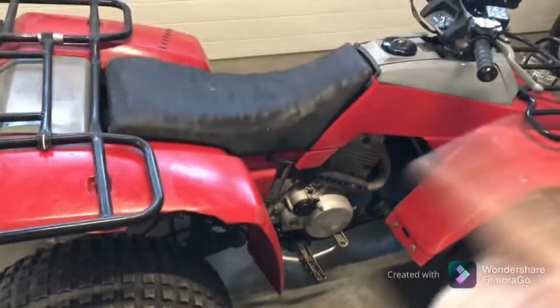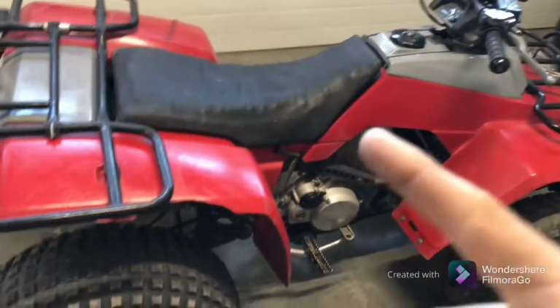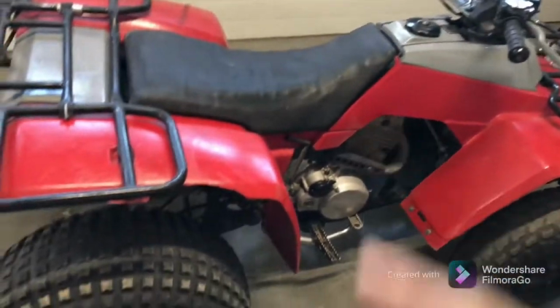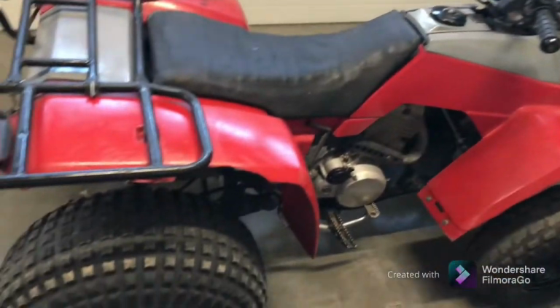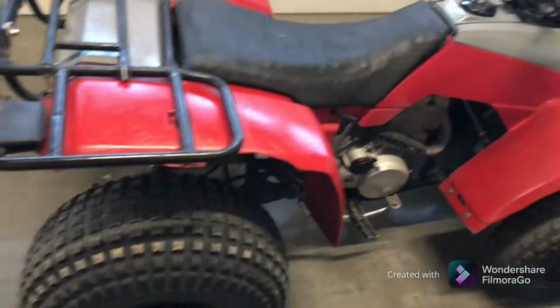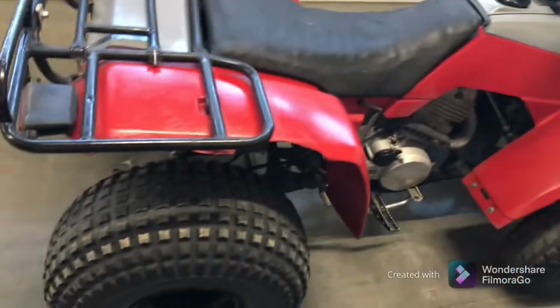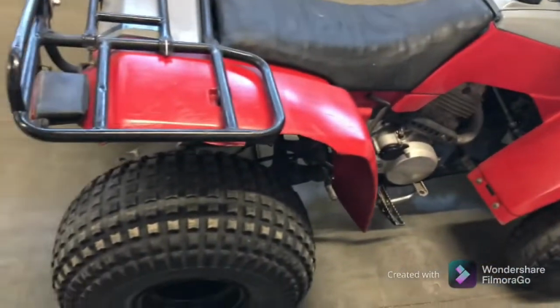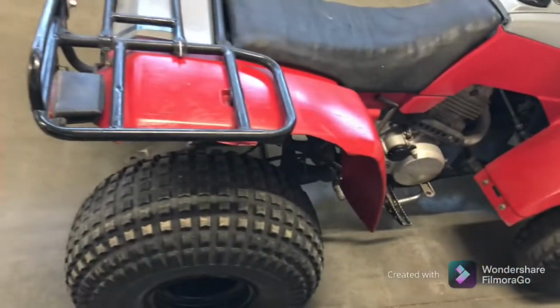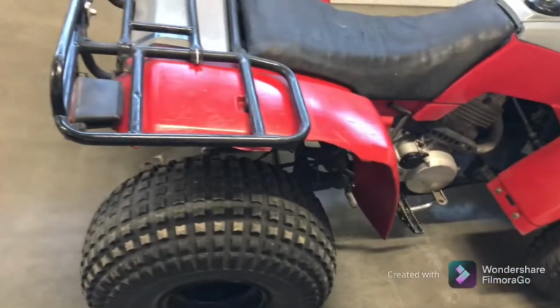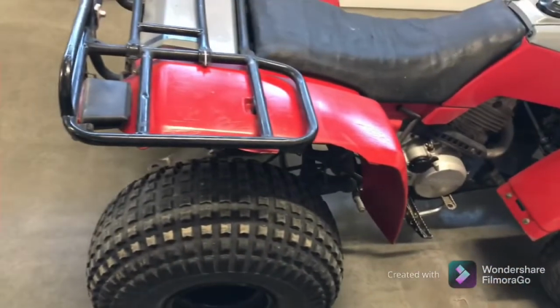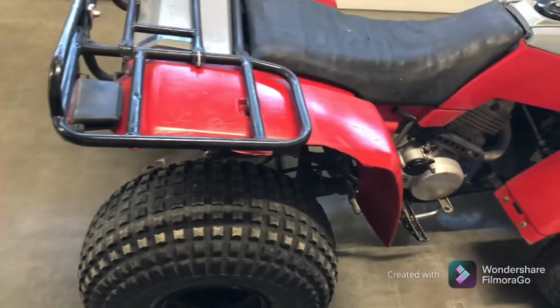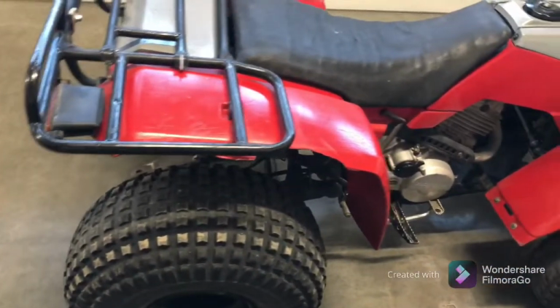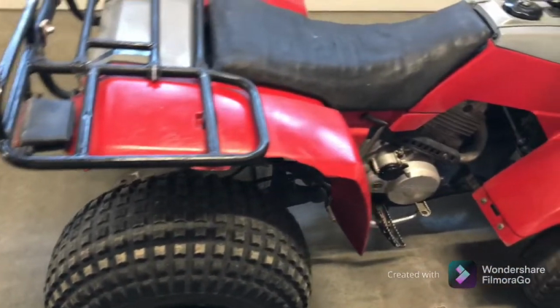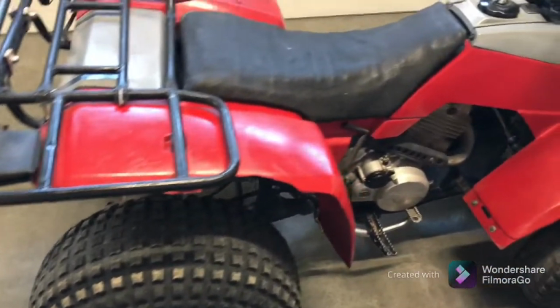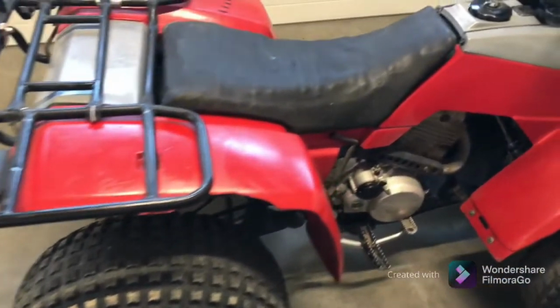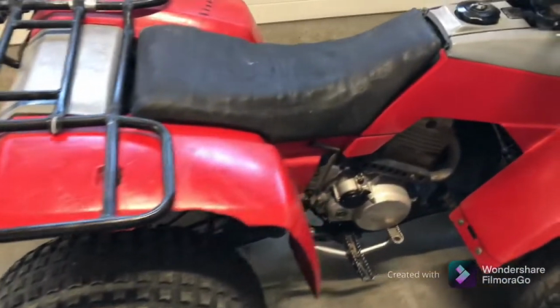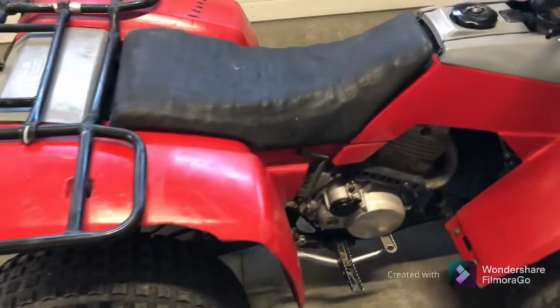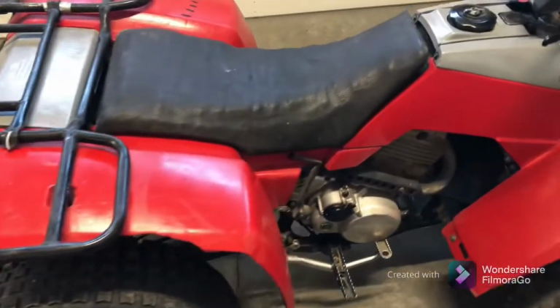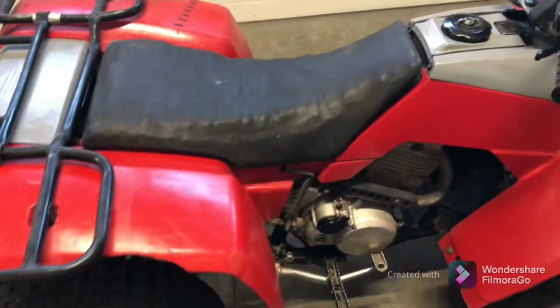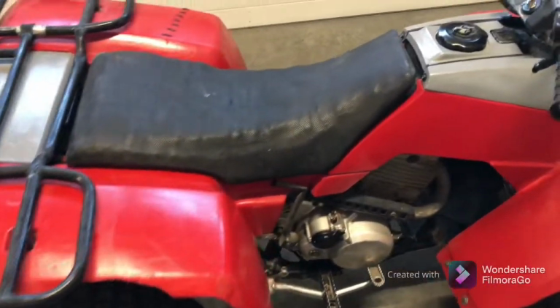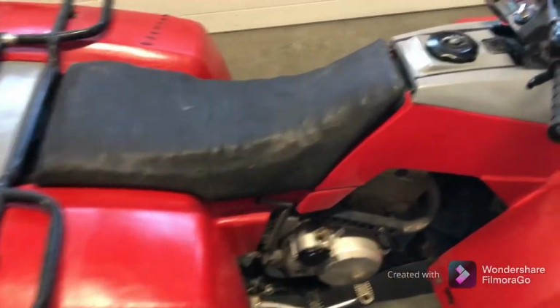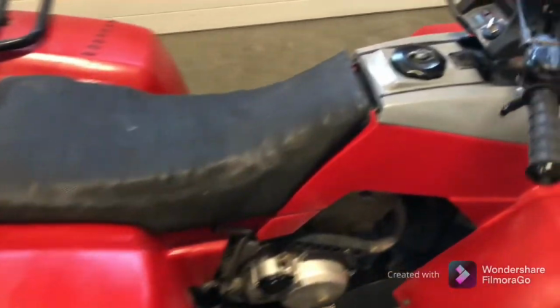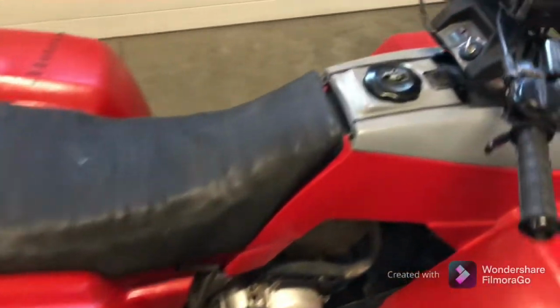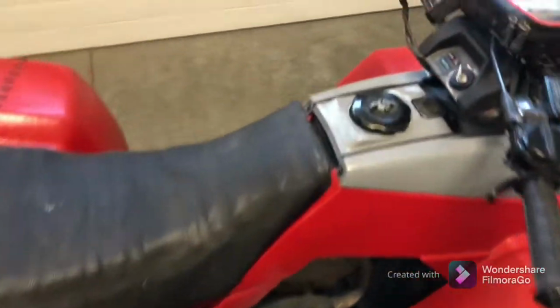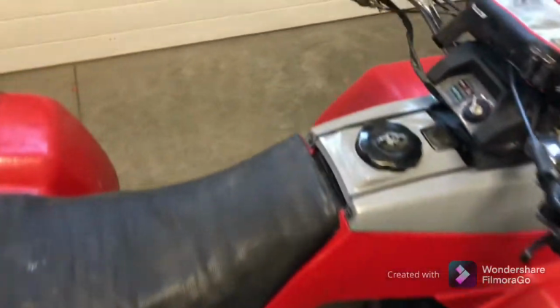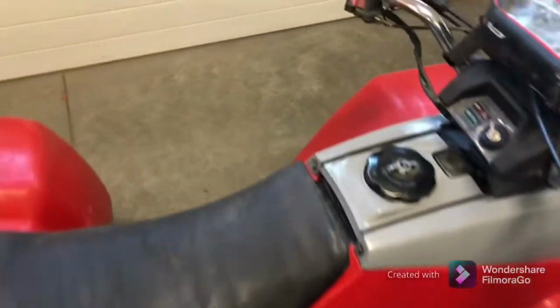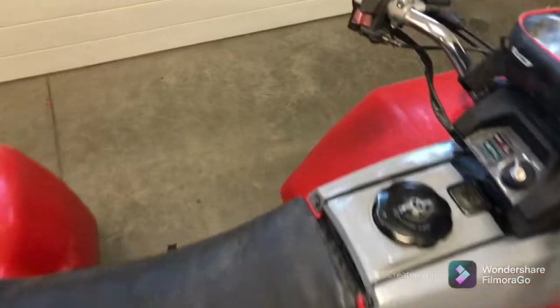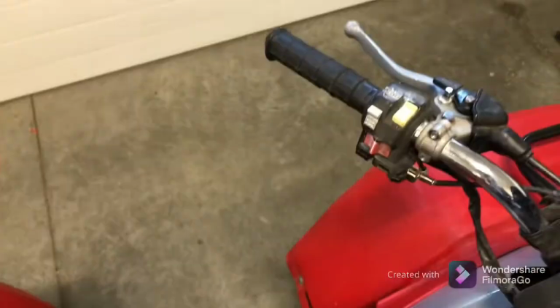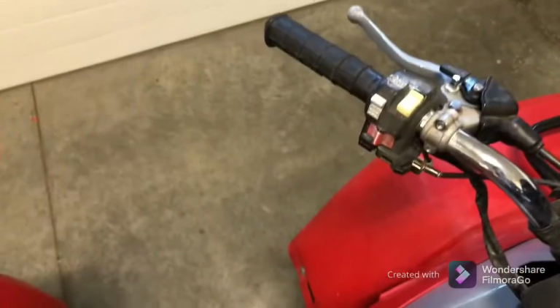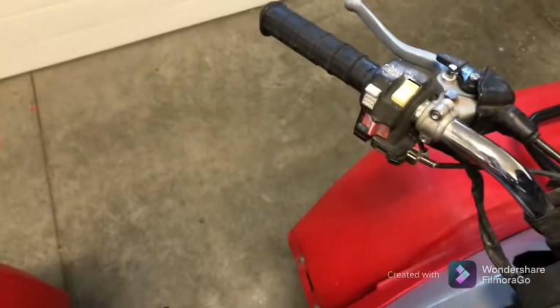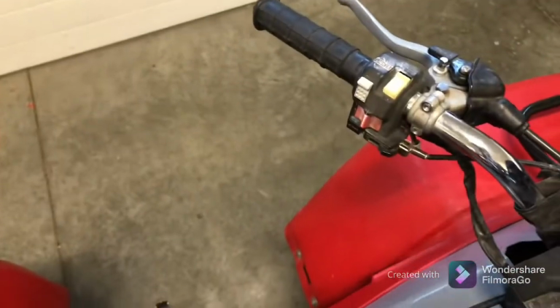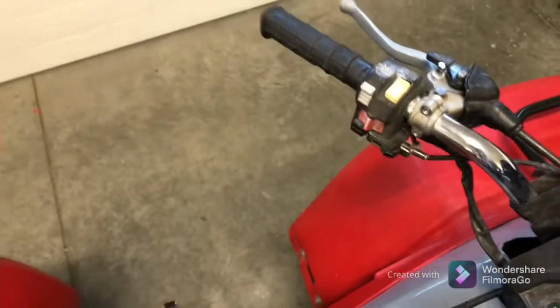Alrighty guys, welcome back to Everything Off-Road. In today's video, I'm going to show you guys how to fix slipping brakes.